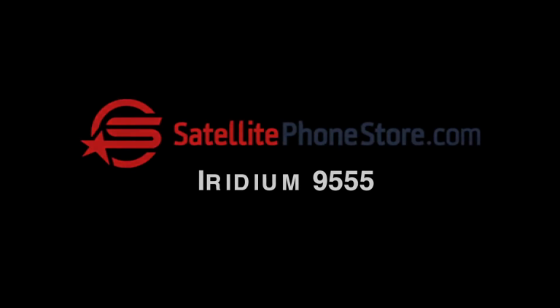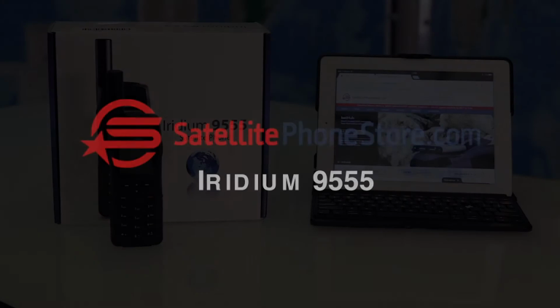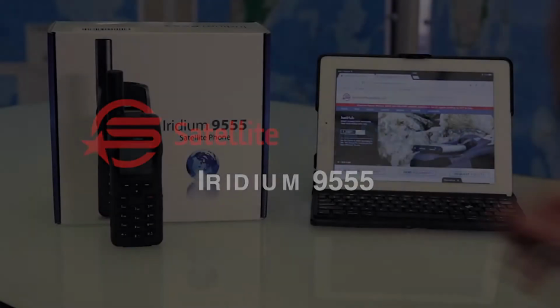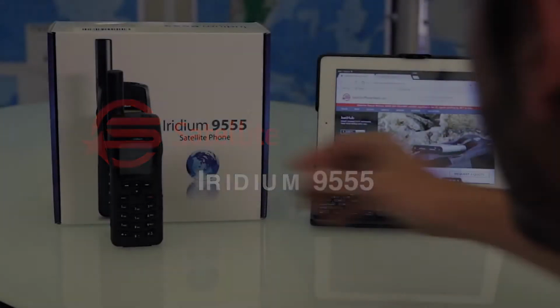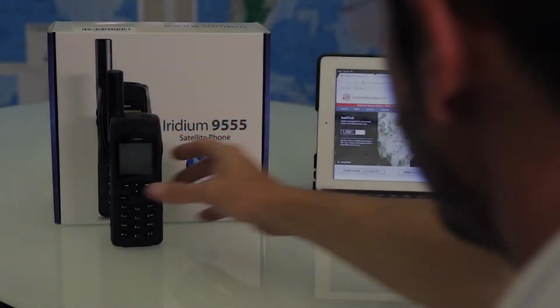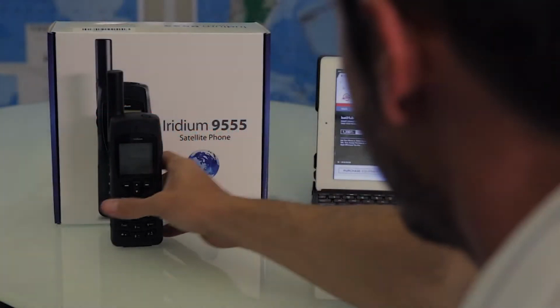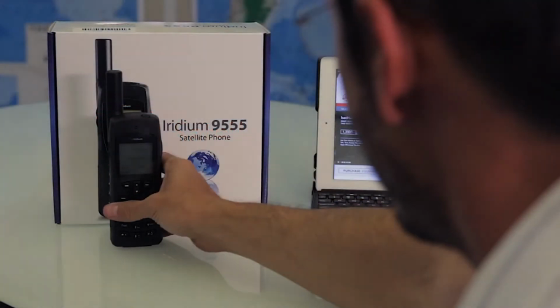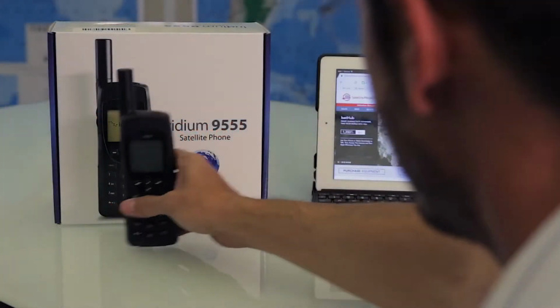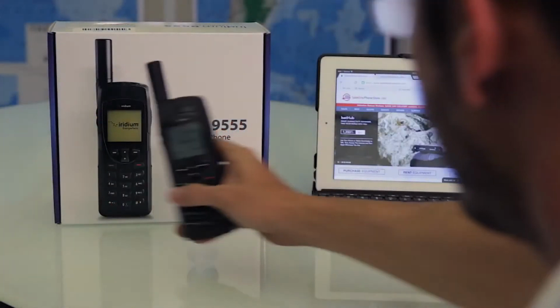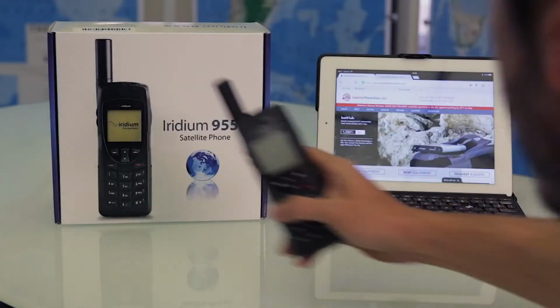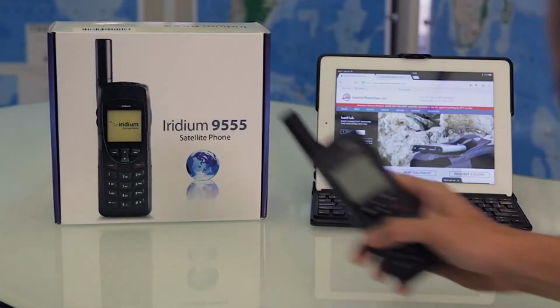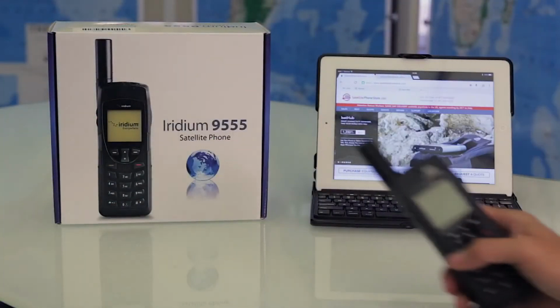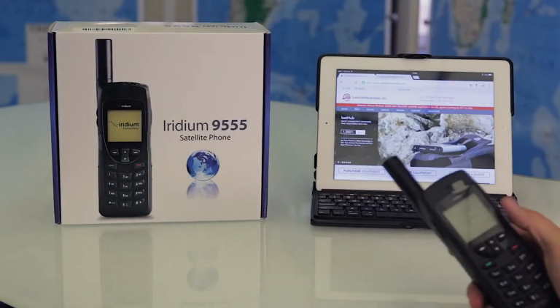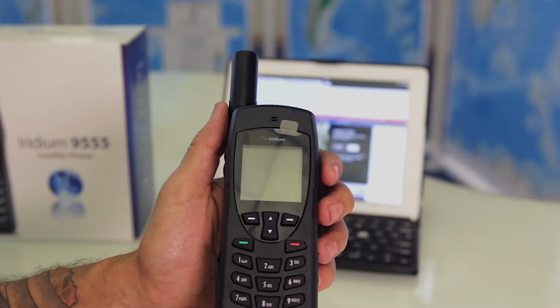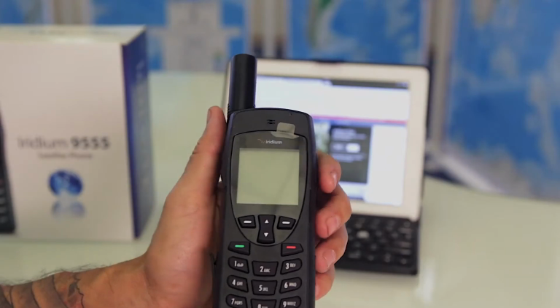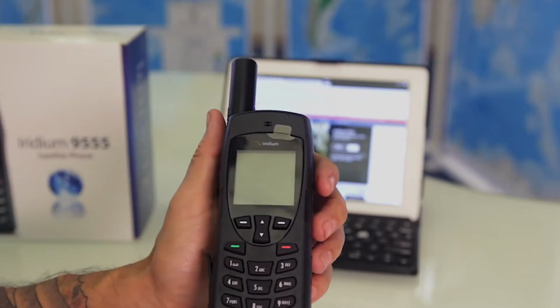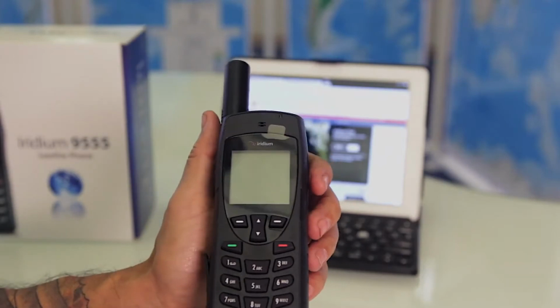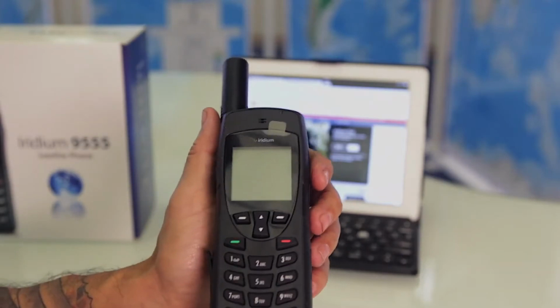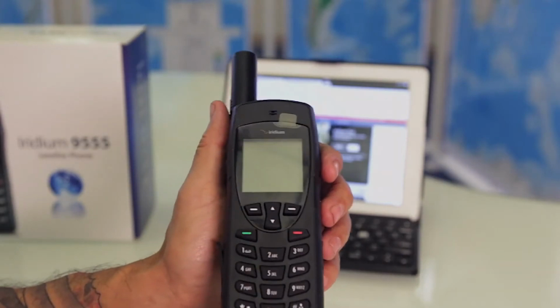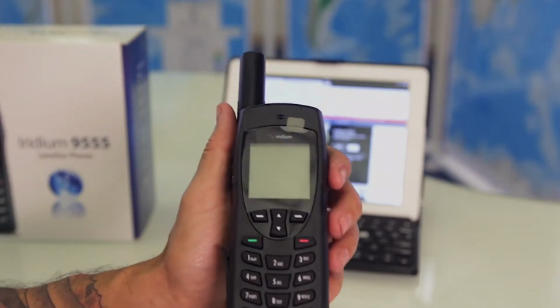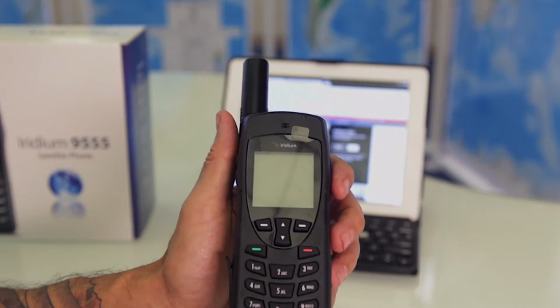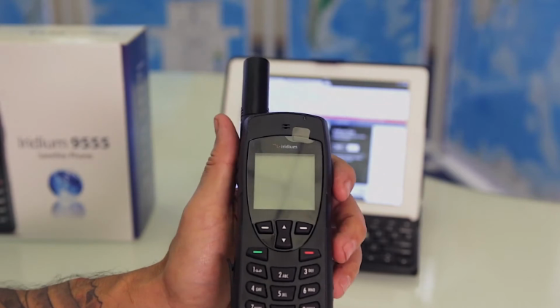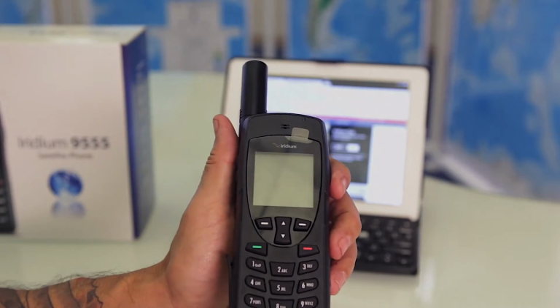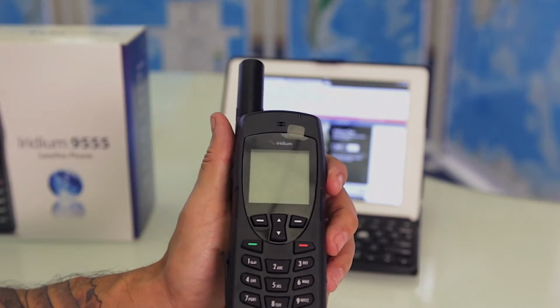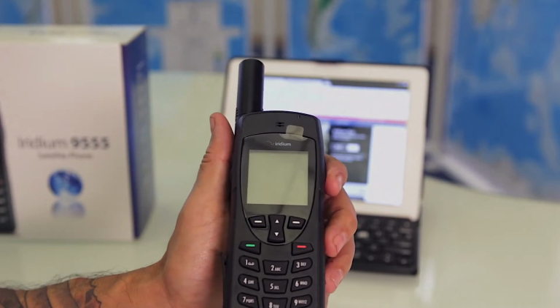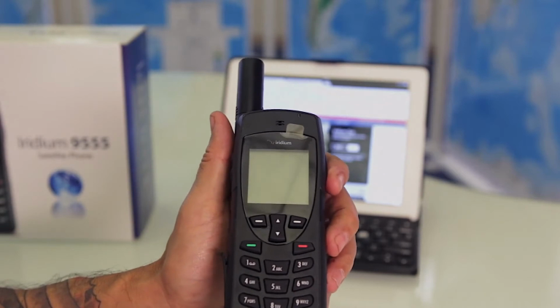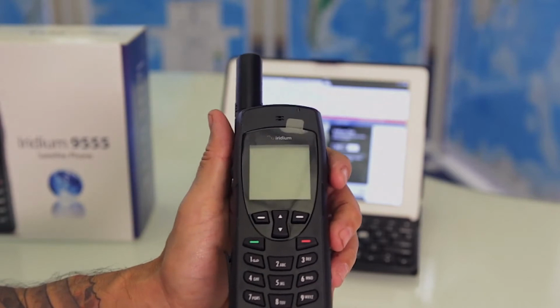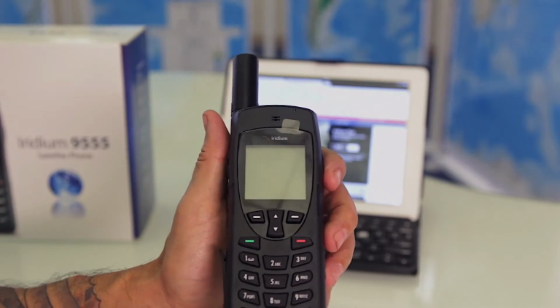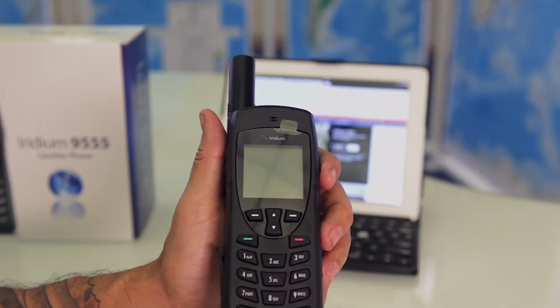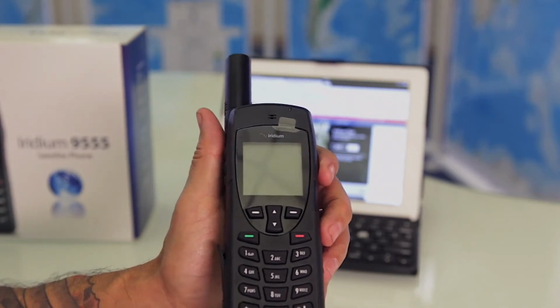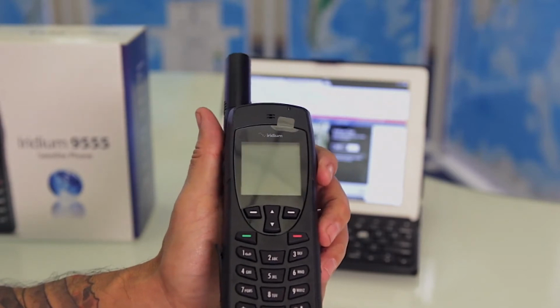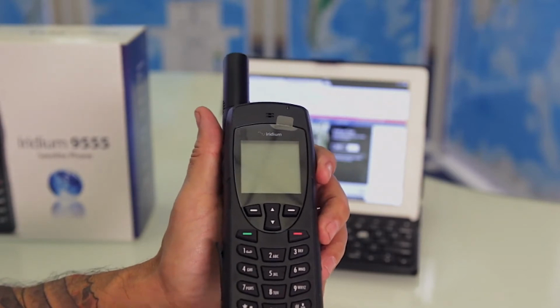This is the operation: sending text messages and making a phone call on the Iridium 9555.